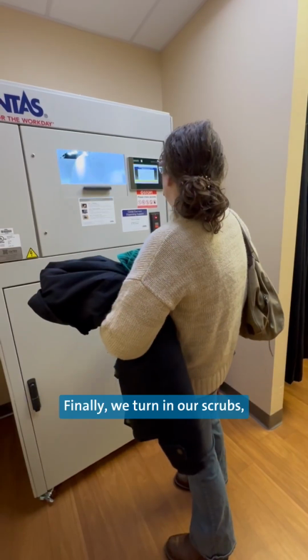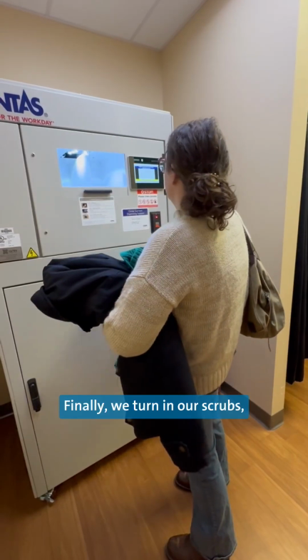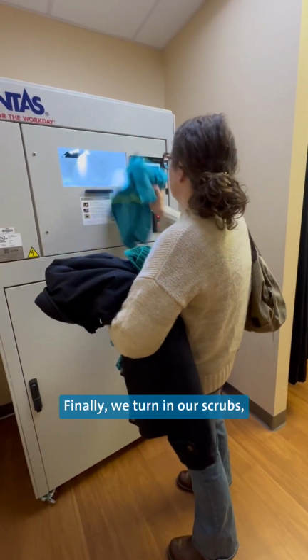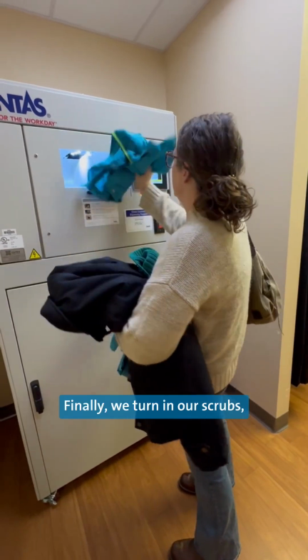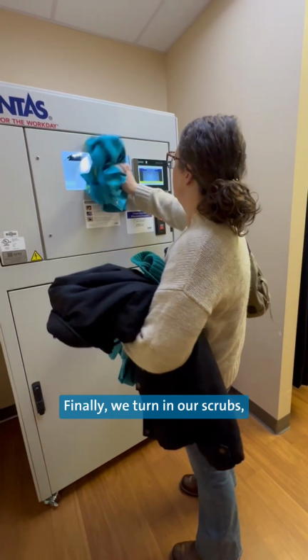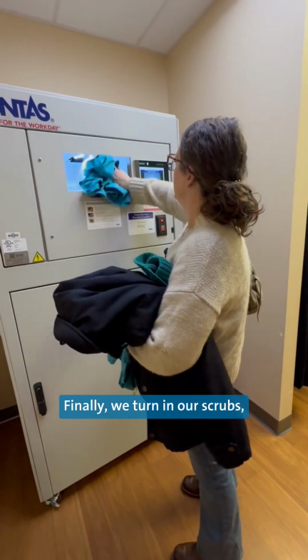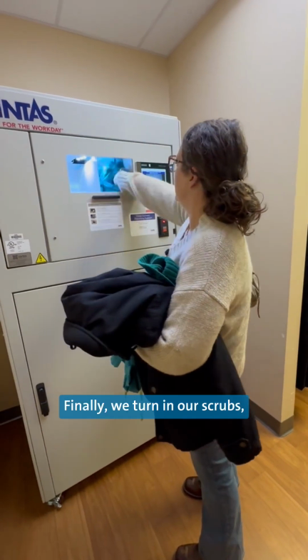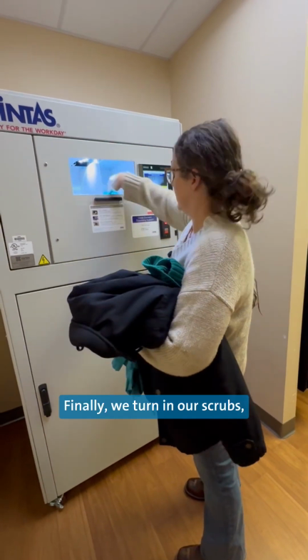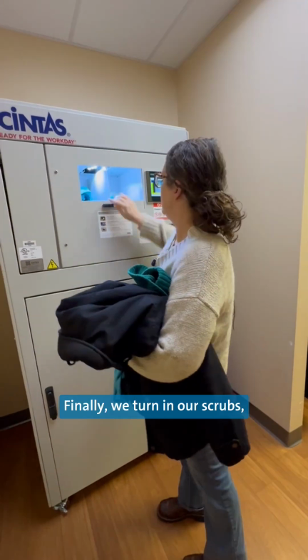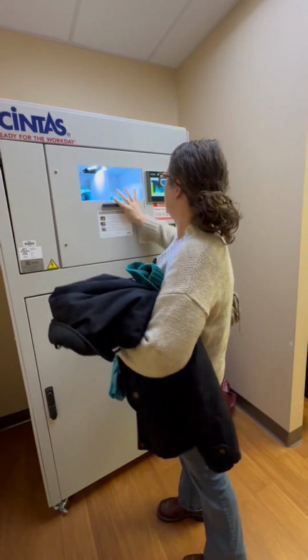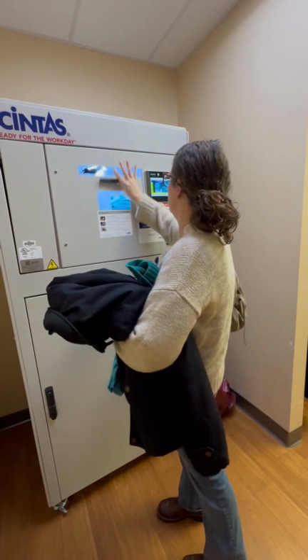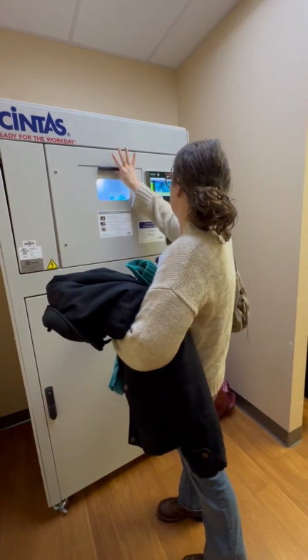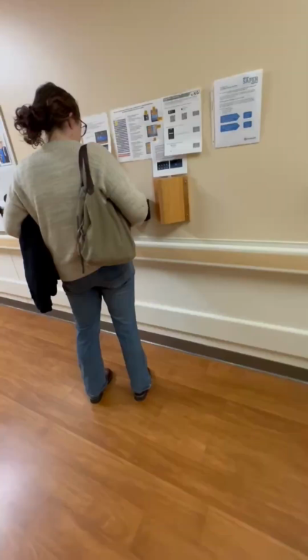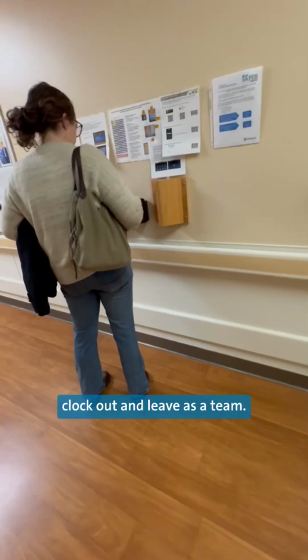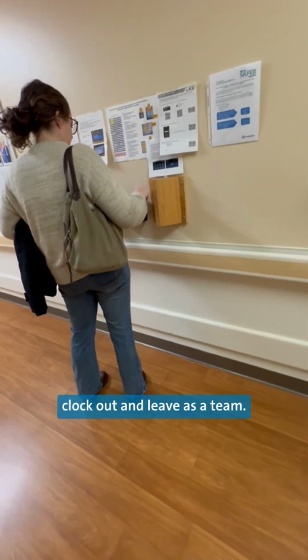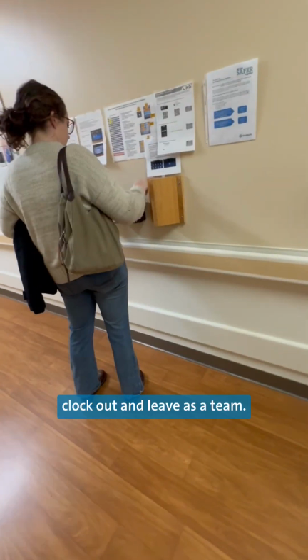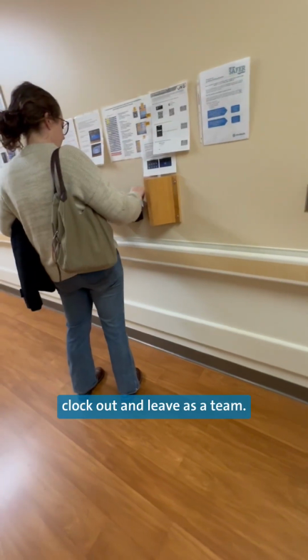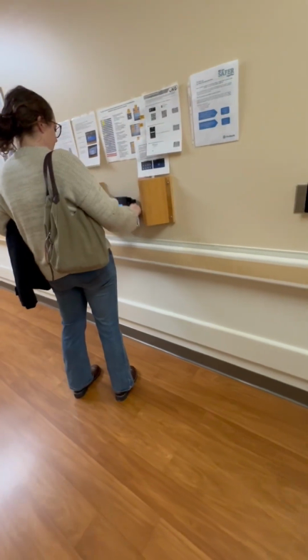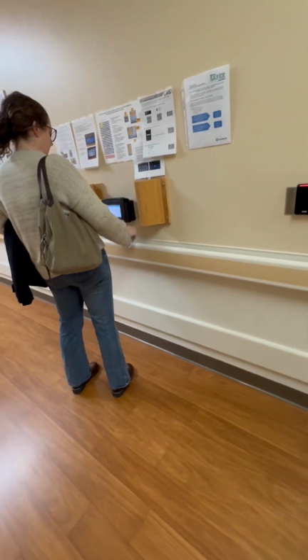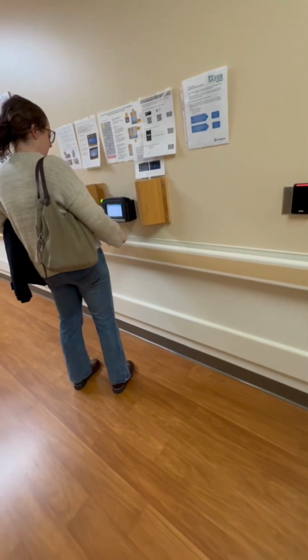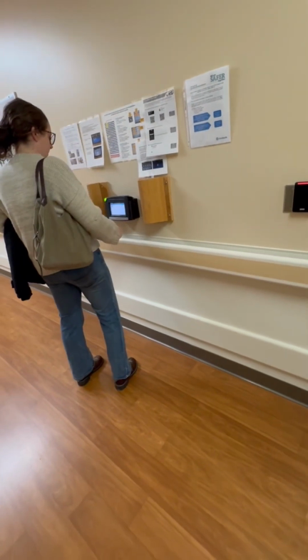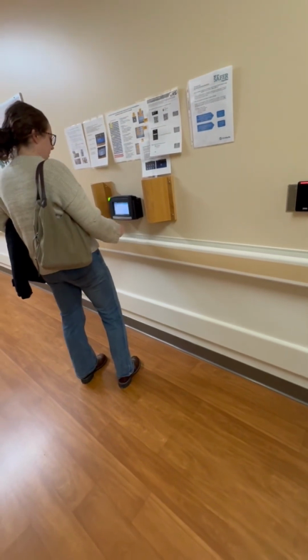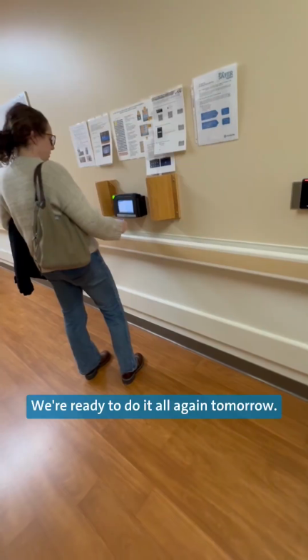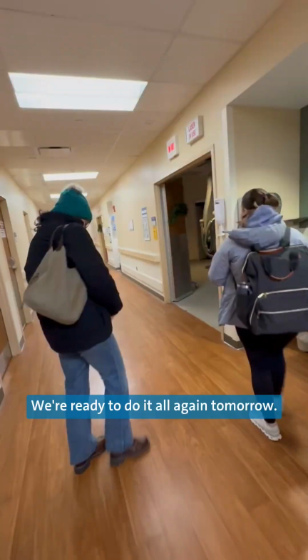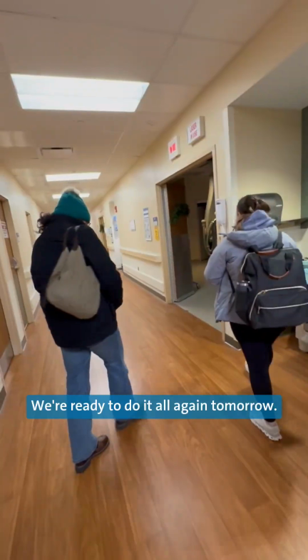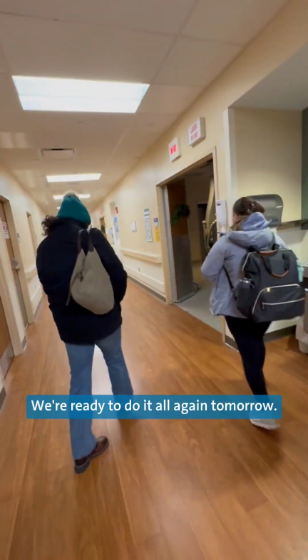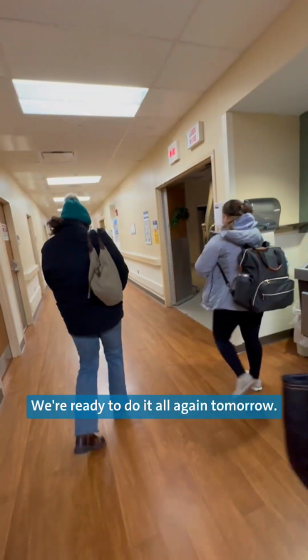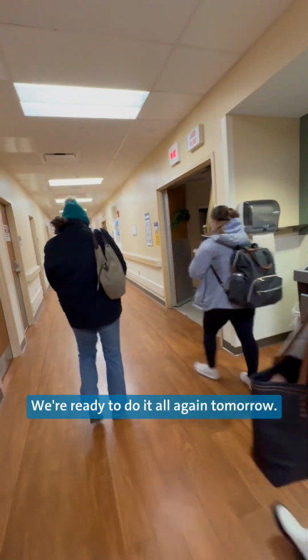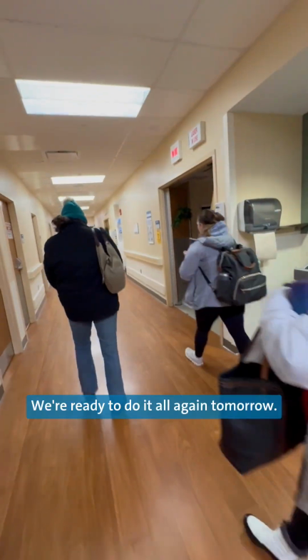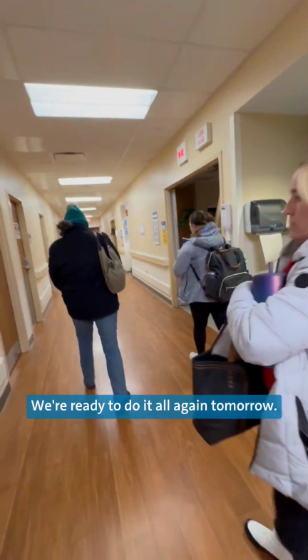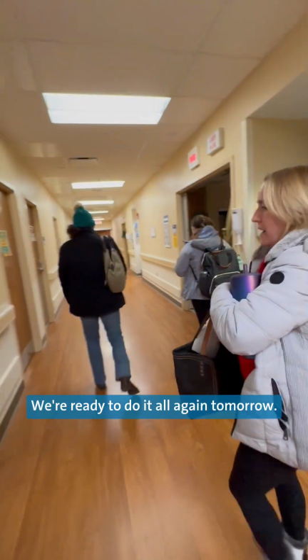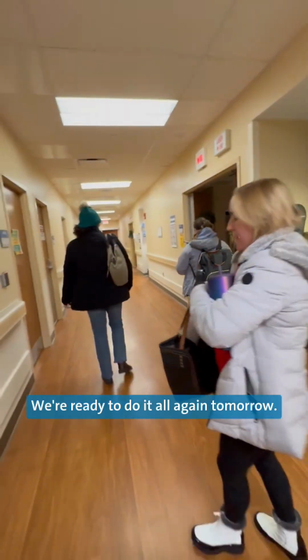Finally, we turn in our scrubs, clock out, and leave as a team. We're ready to do it all again tomorrow.